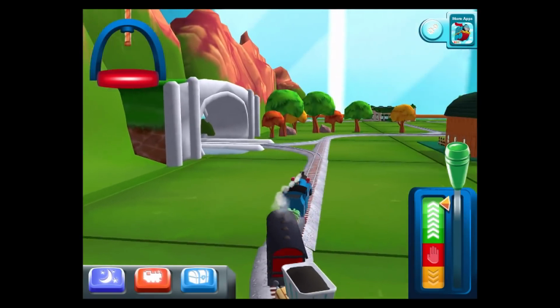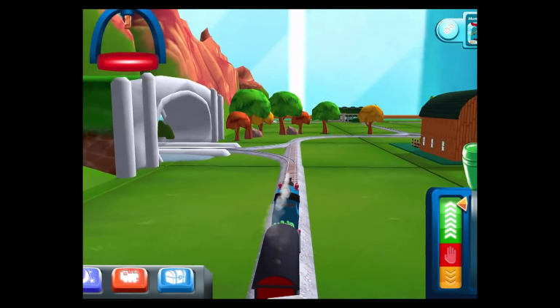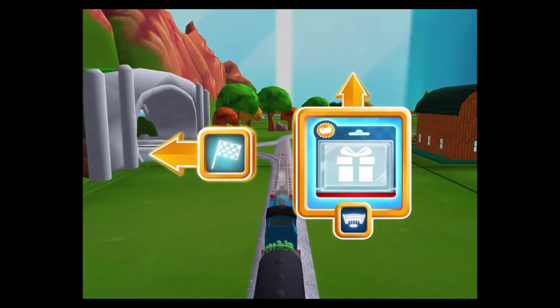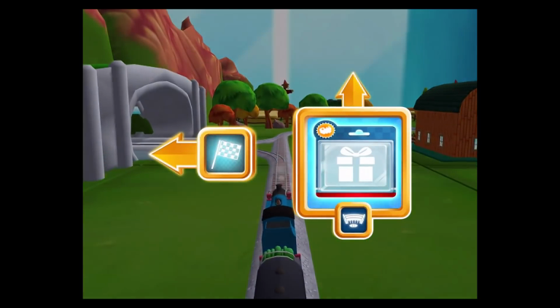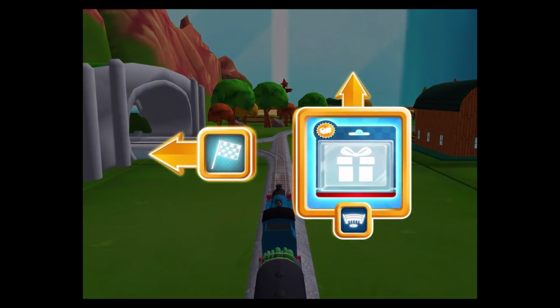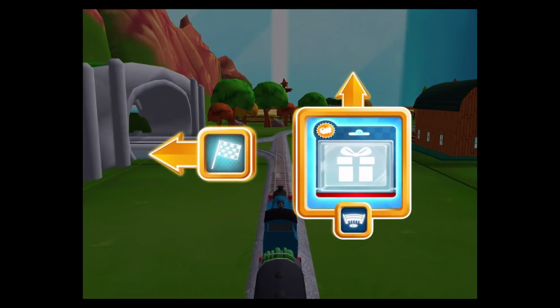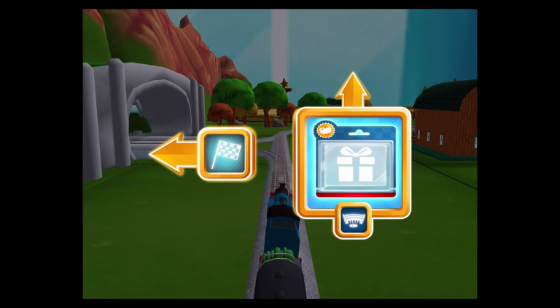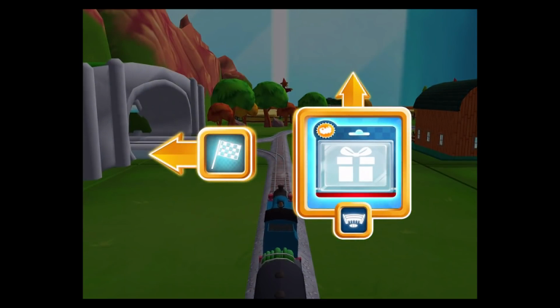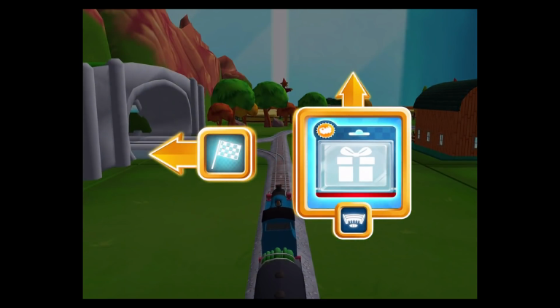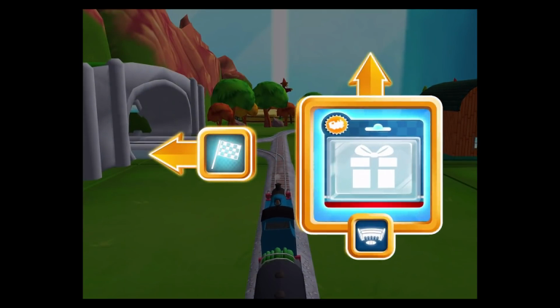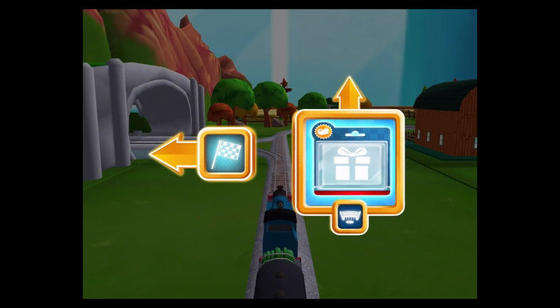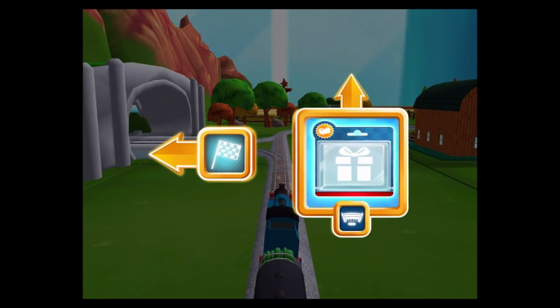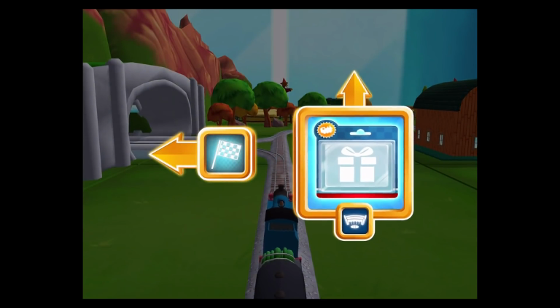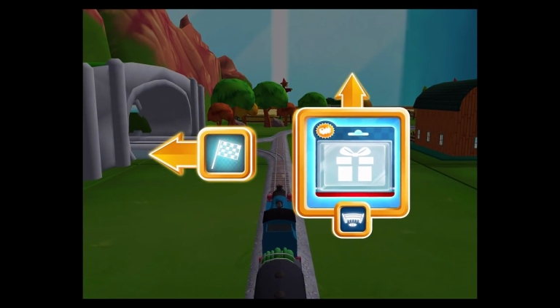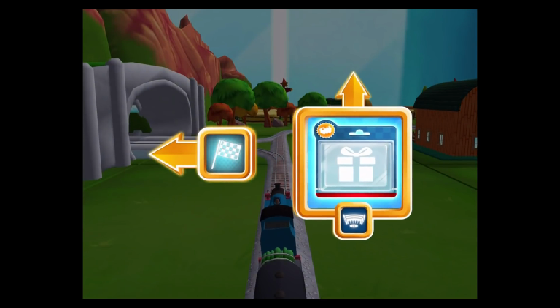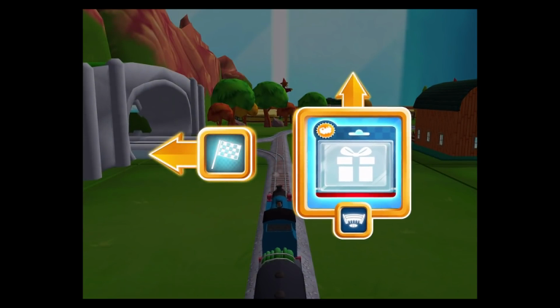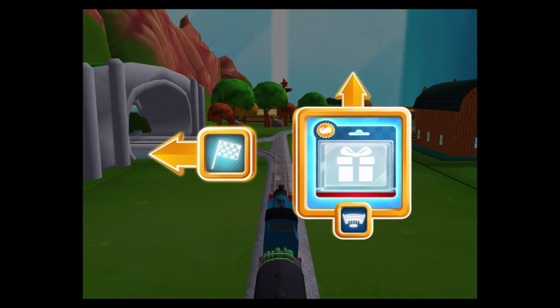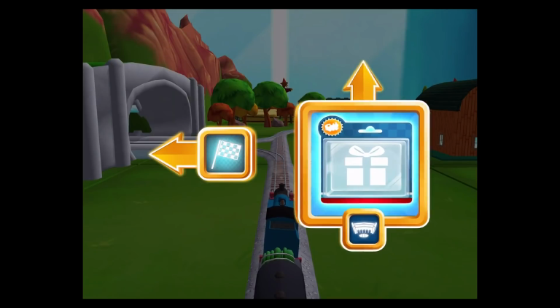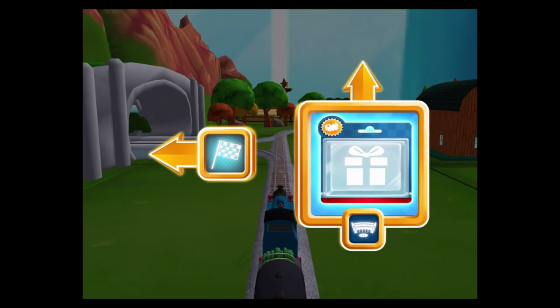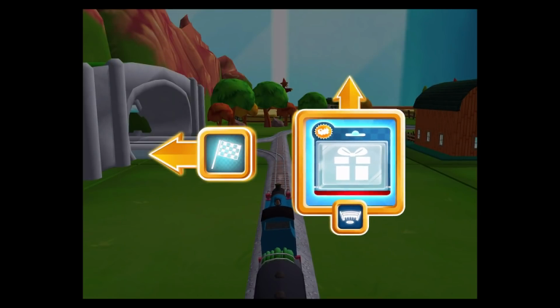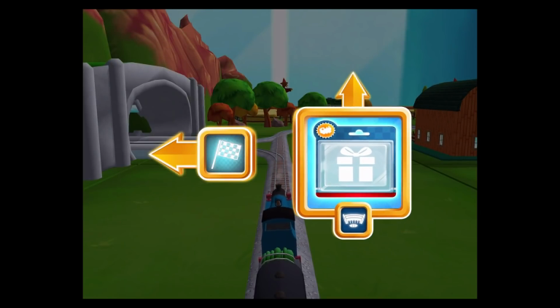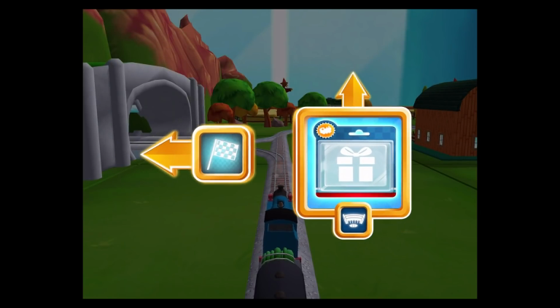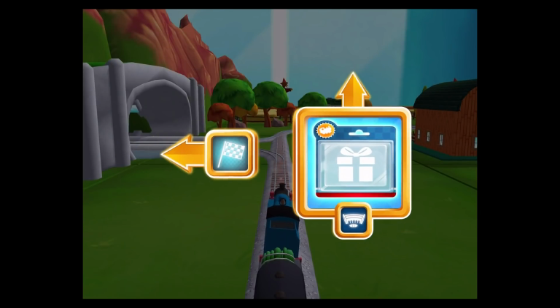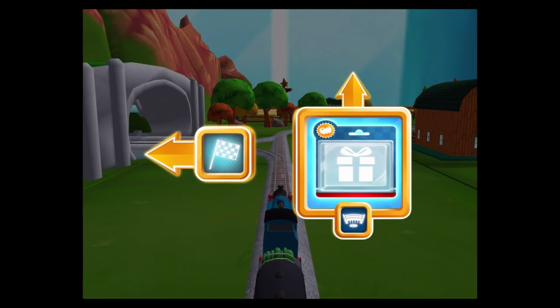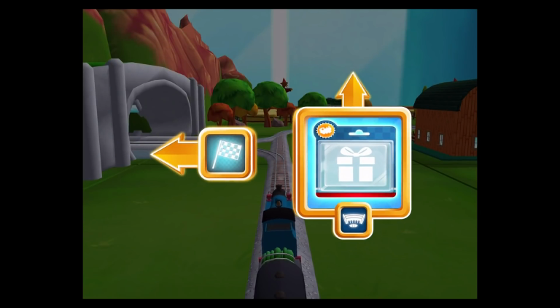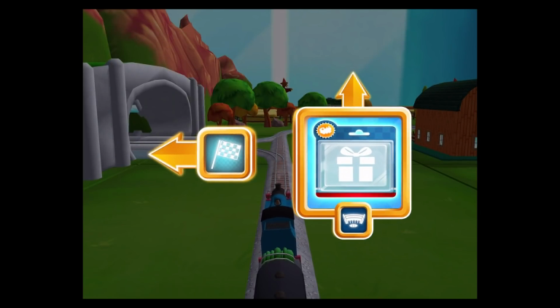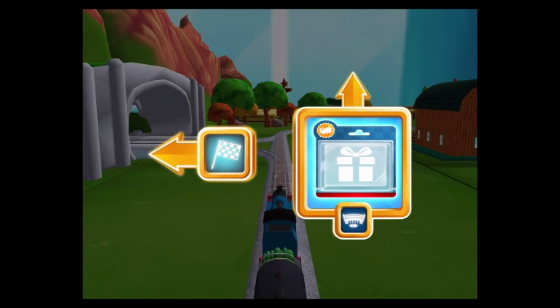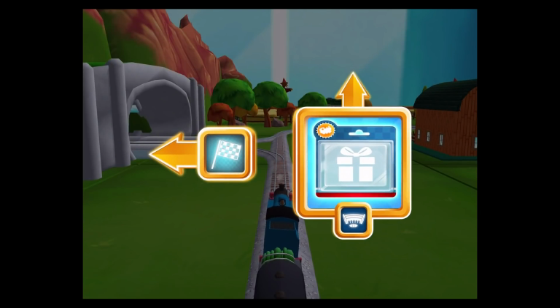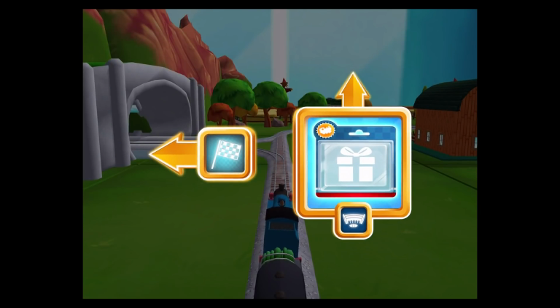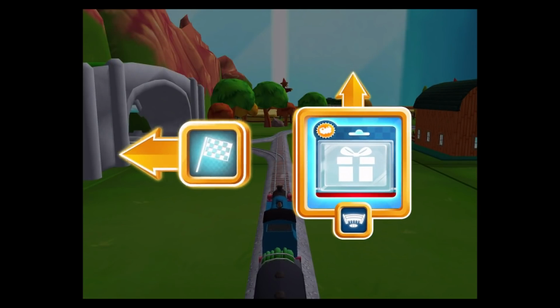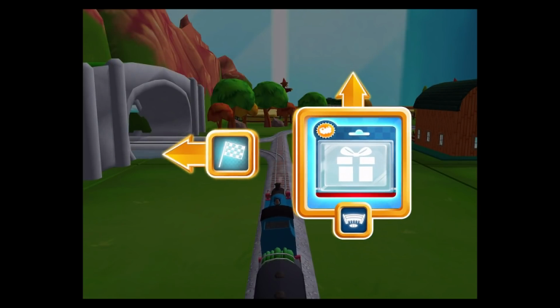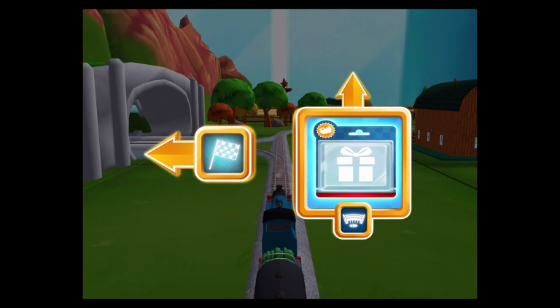Where should we go next? Forward leads to Tidmouth Sheds. Left leads to the Lava Quarry.